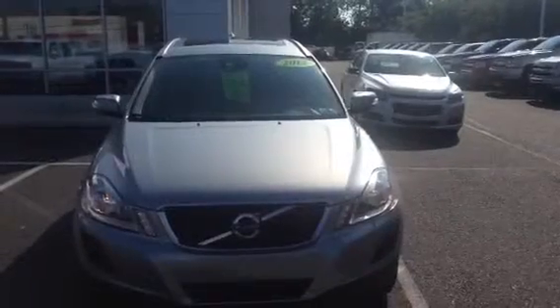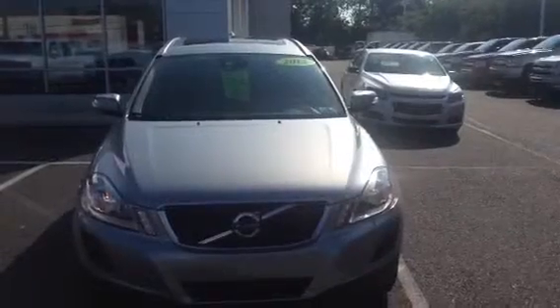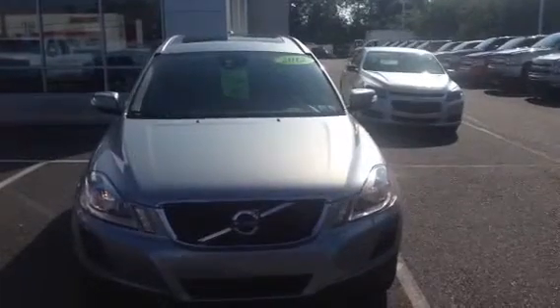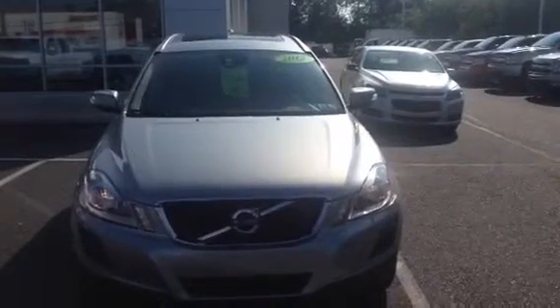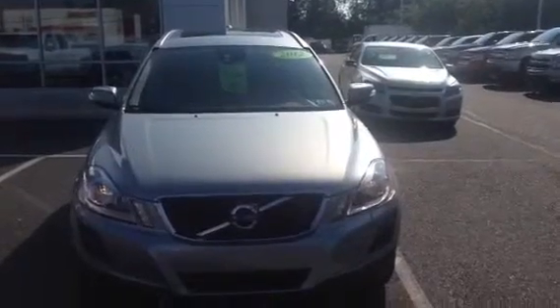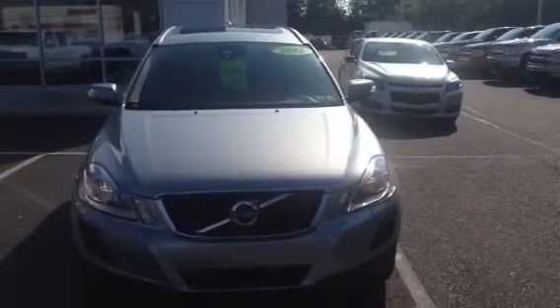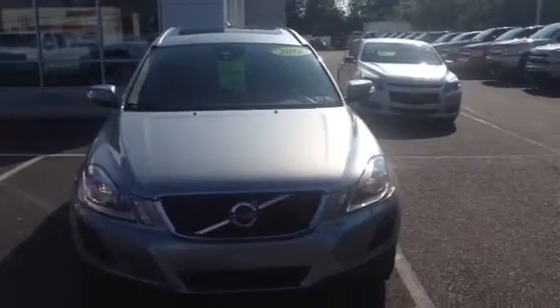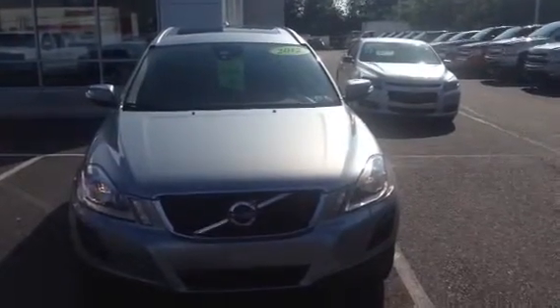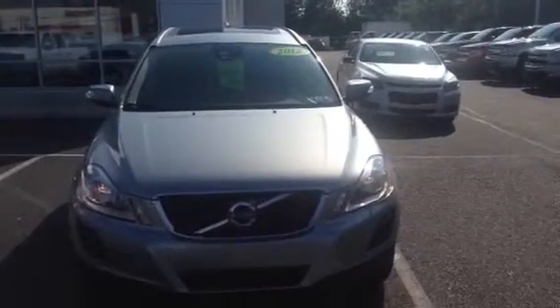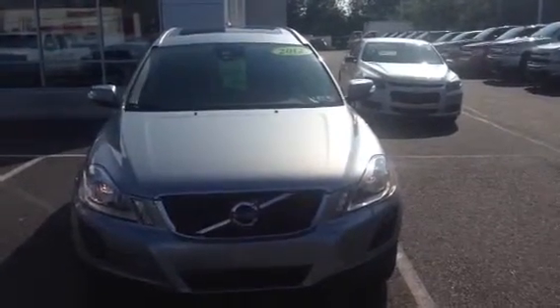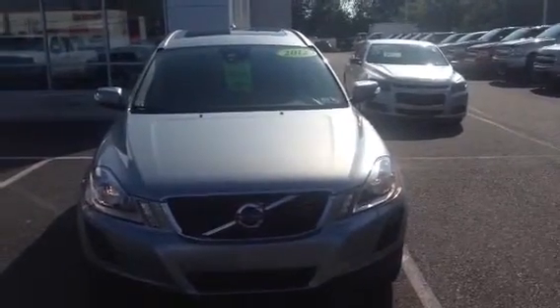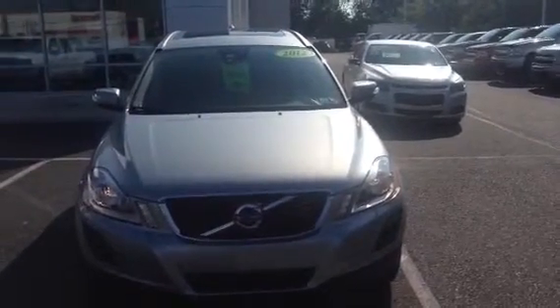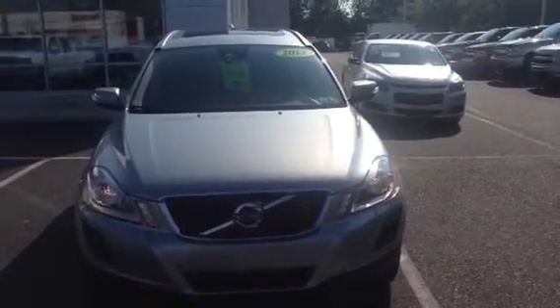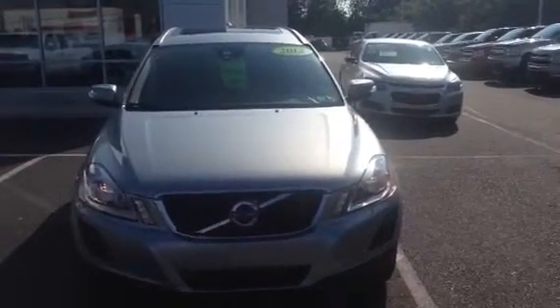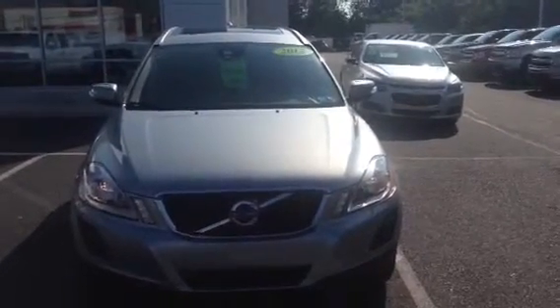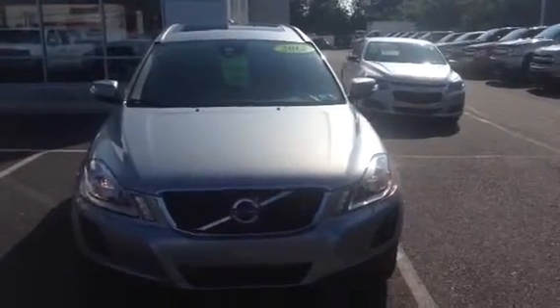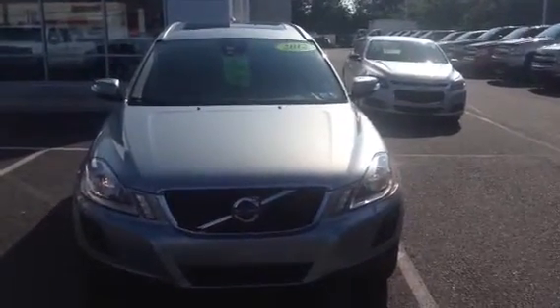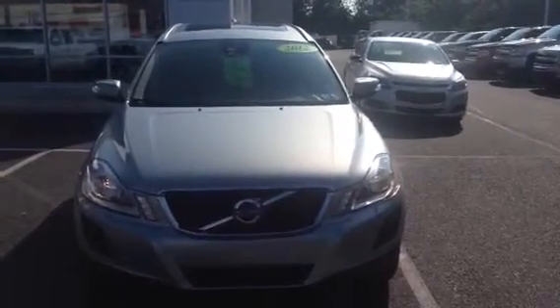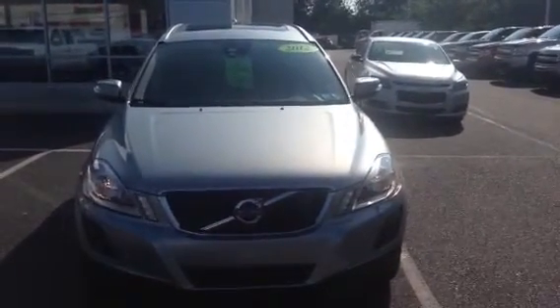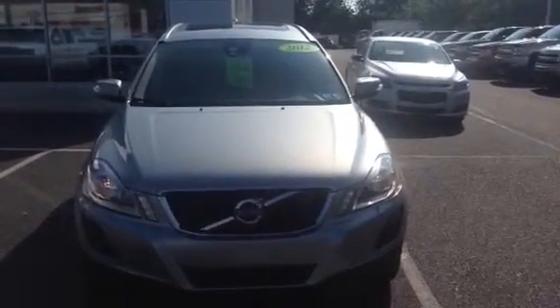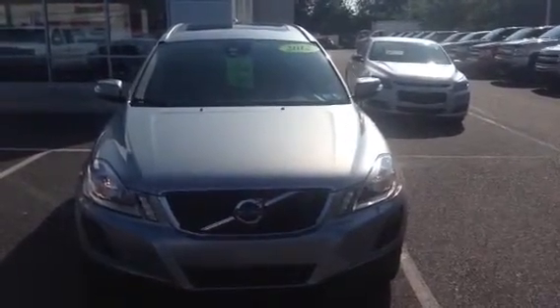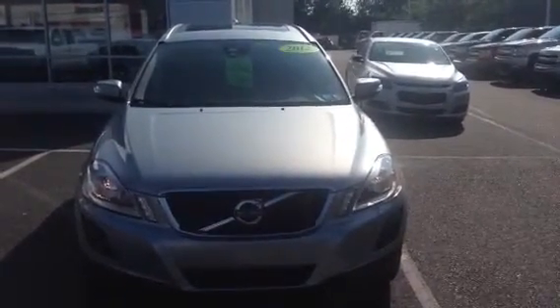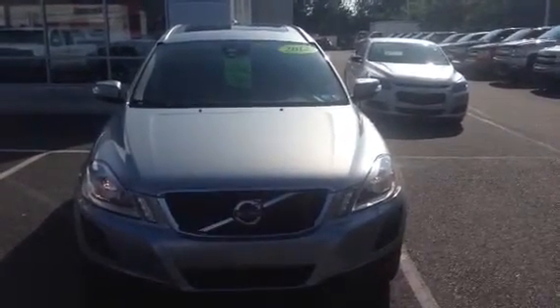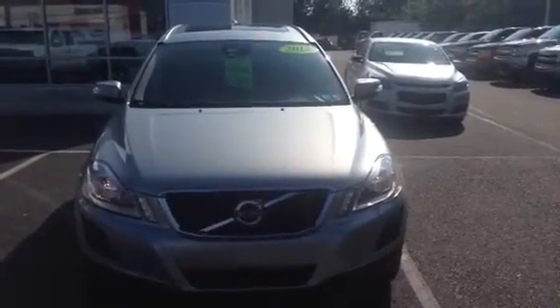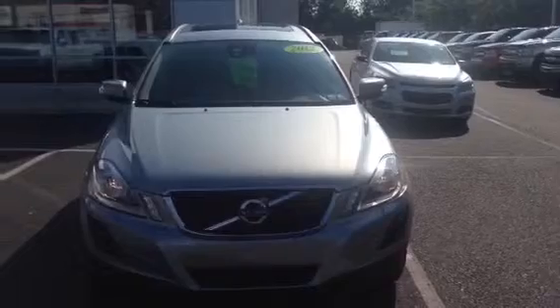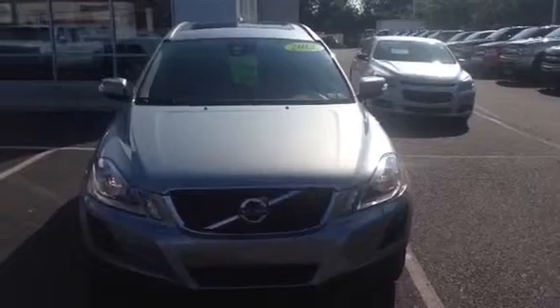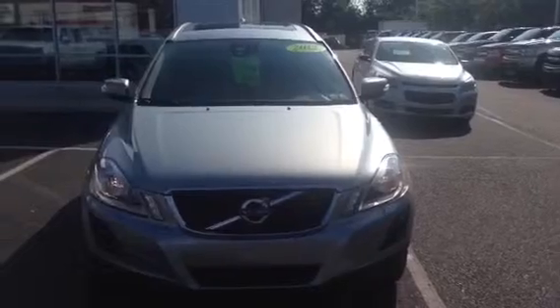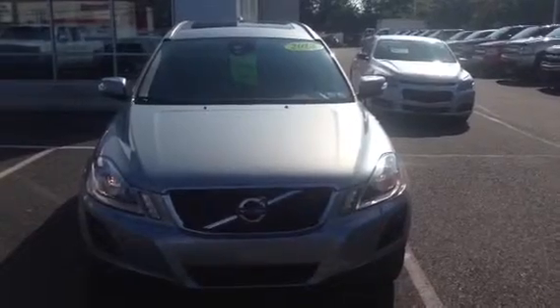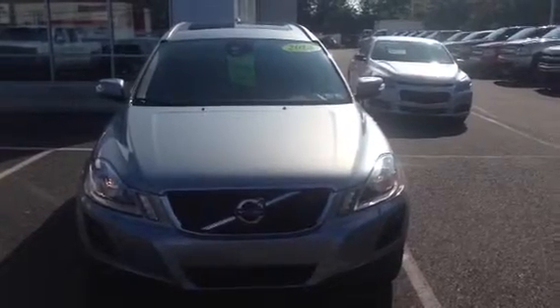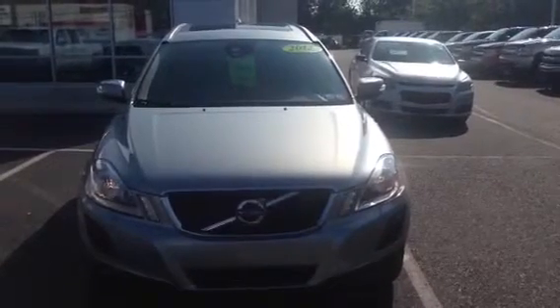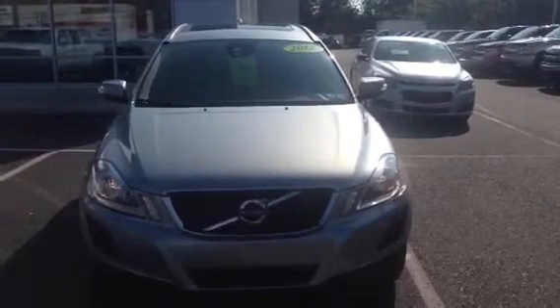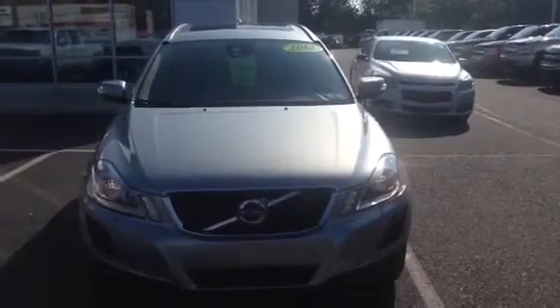Good morning James, my name is Eric and I'll be helping you out this morning when you come in to look at our 2012 Volvo XC90.